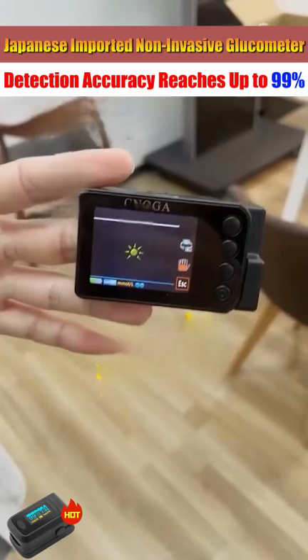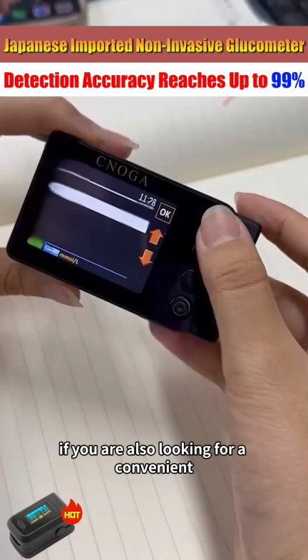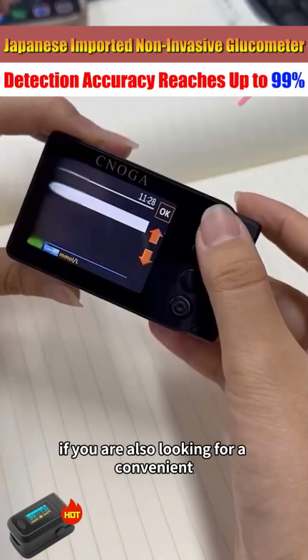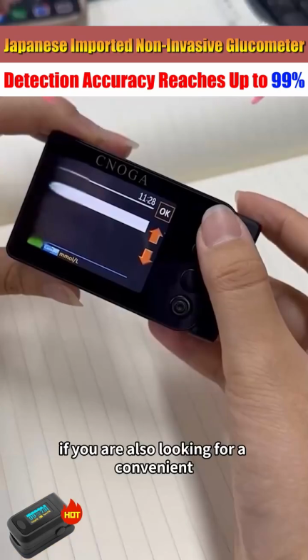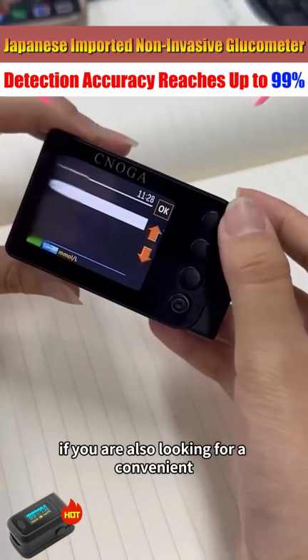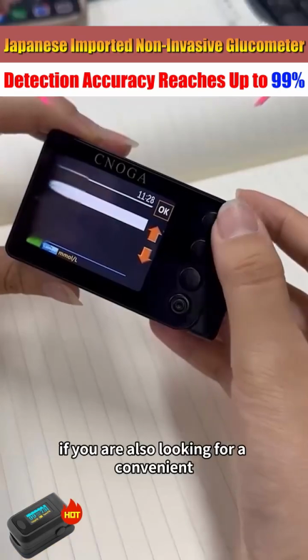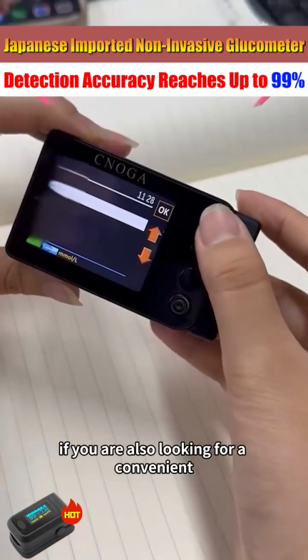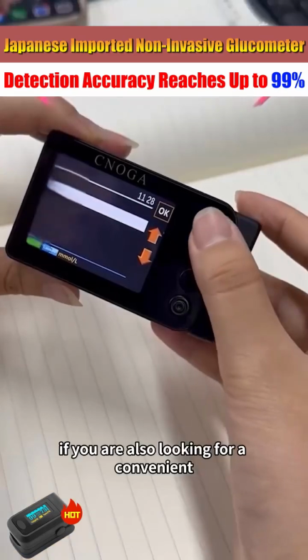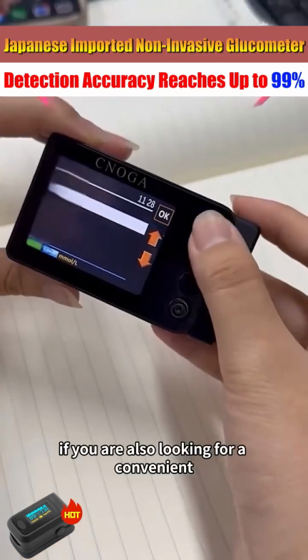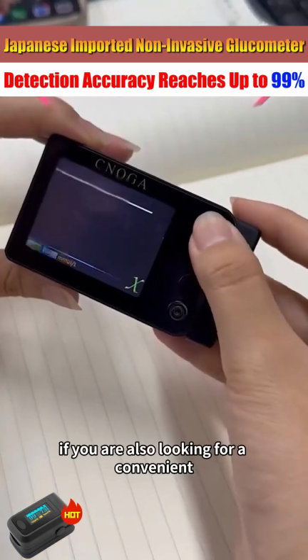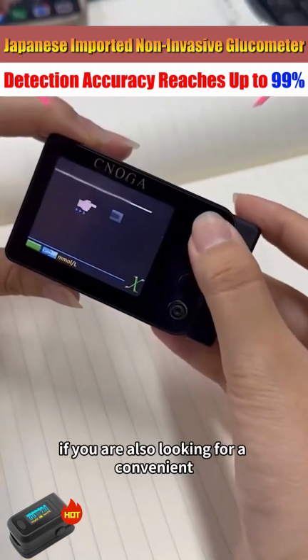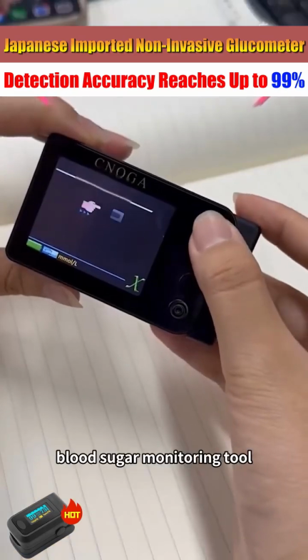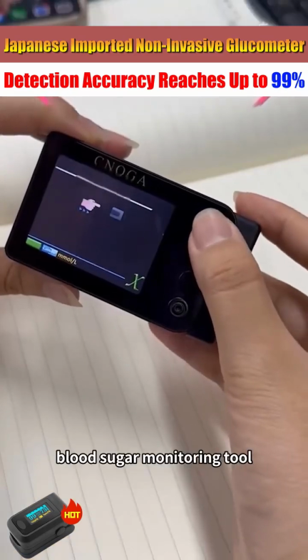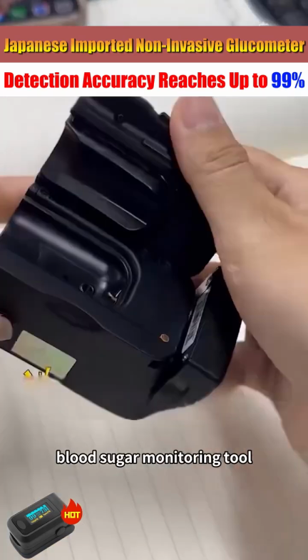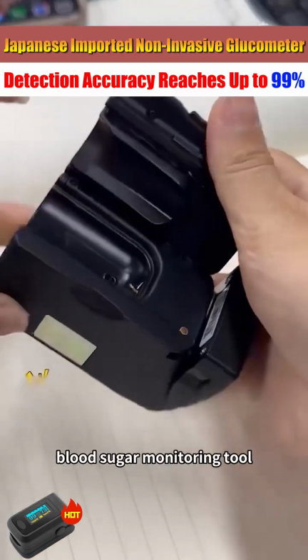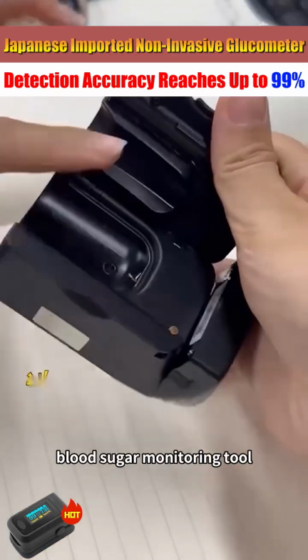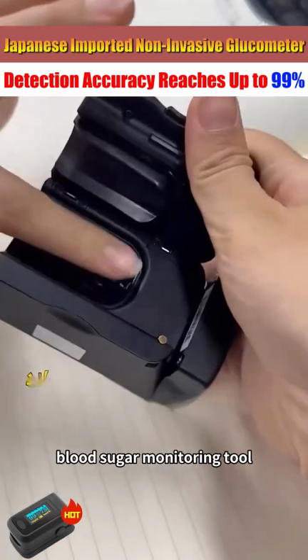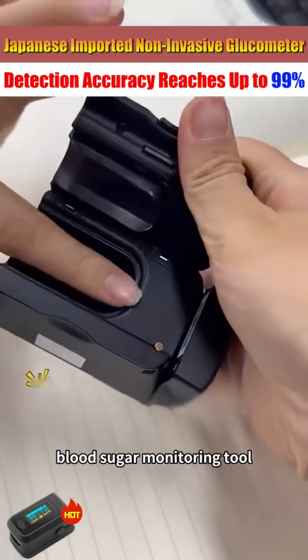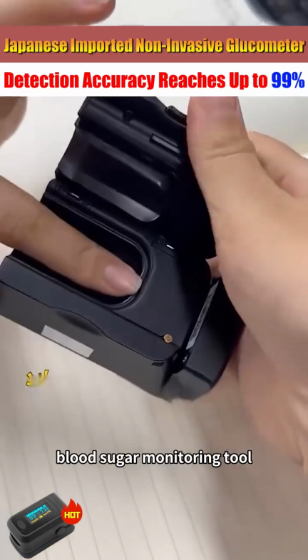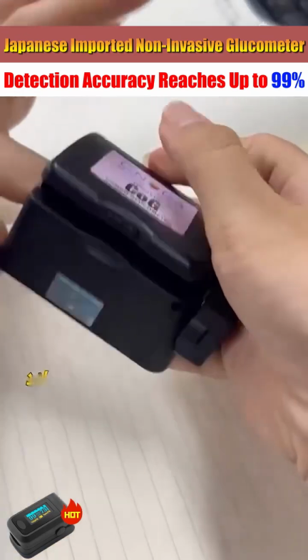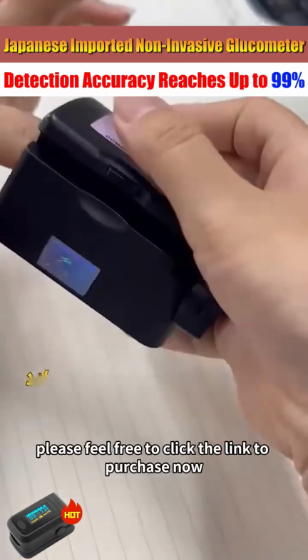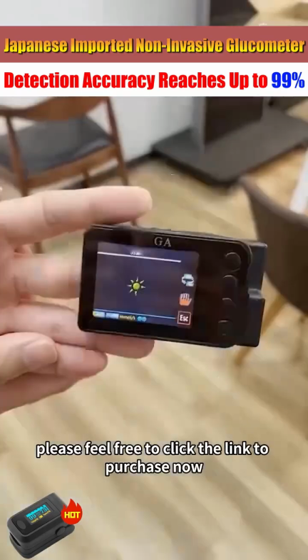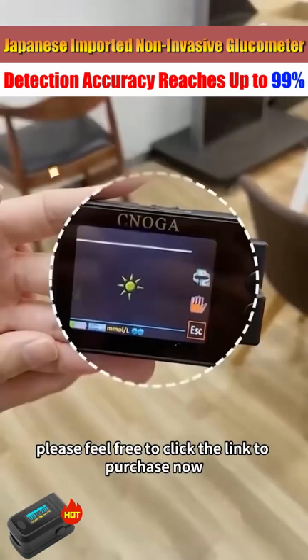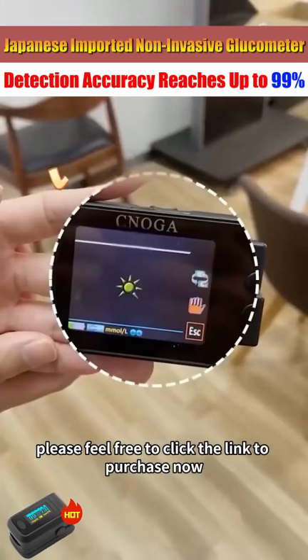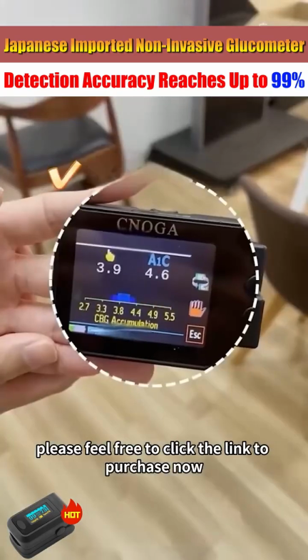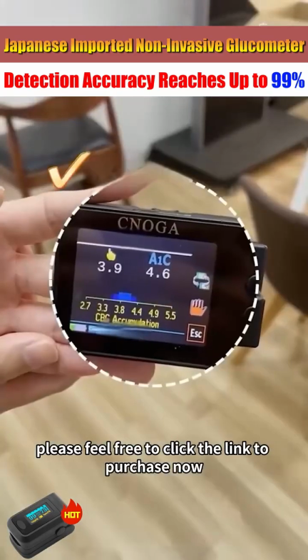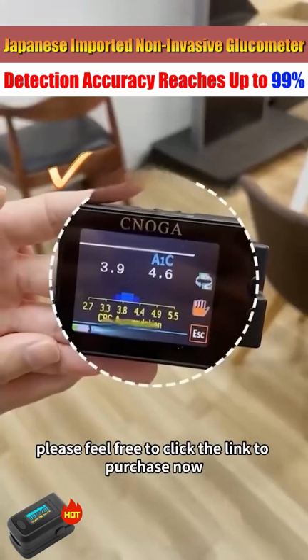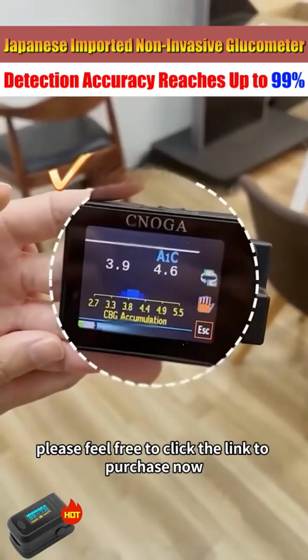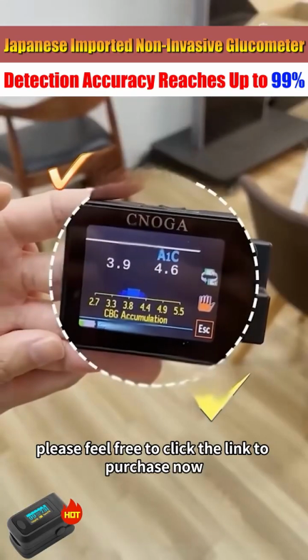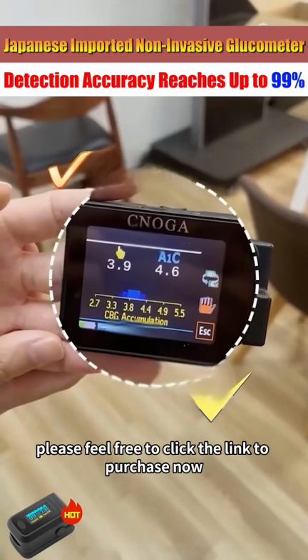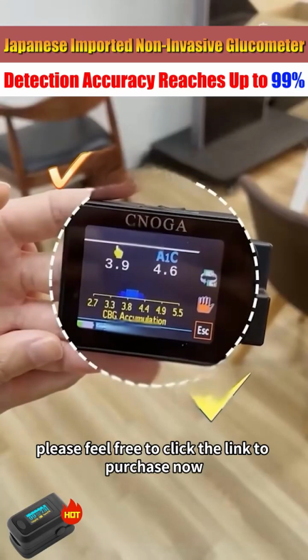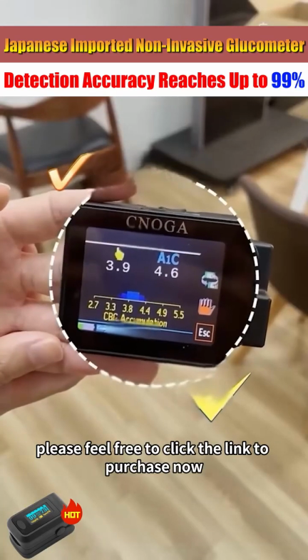If you are also looking for a convenient blood sugar monitoring tool, please feel free to click the link to purchase now.